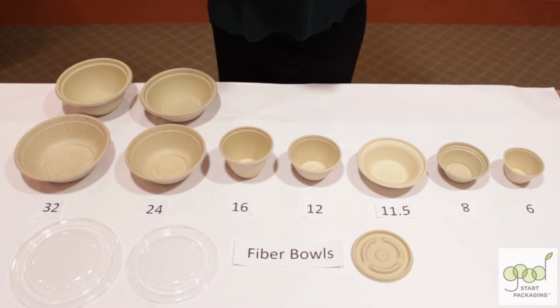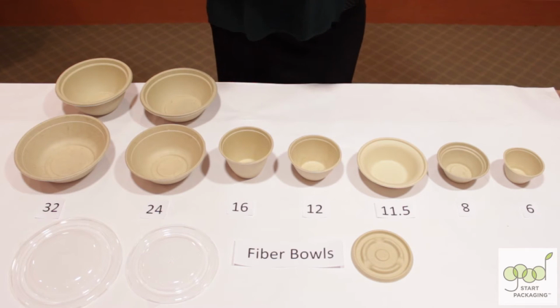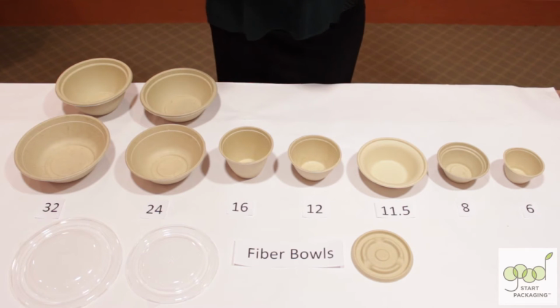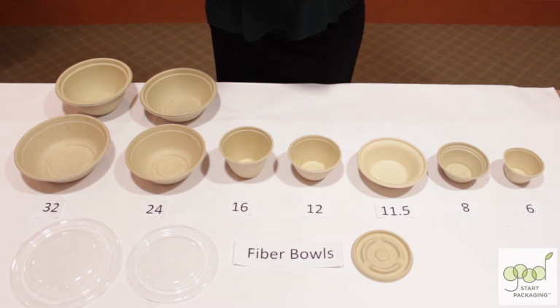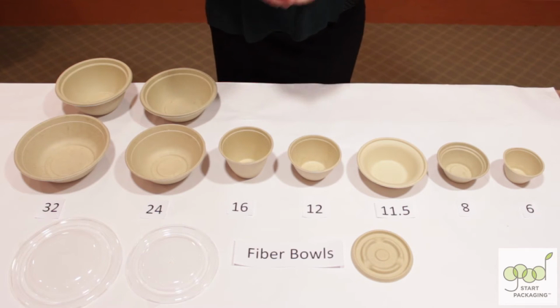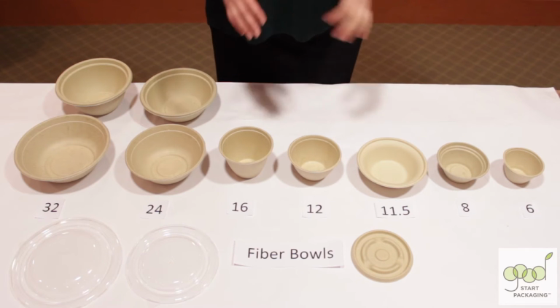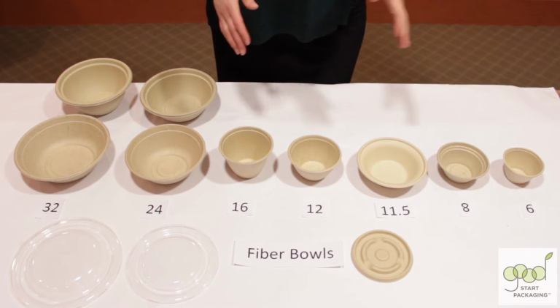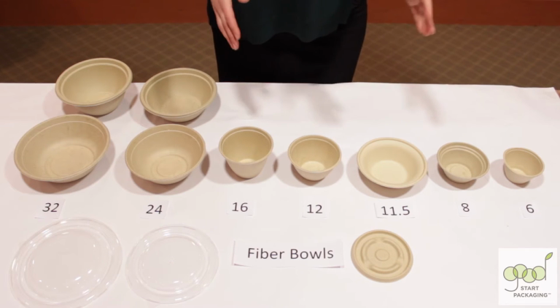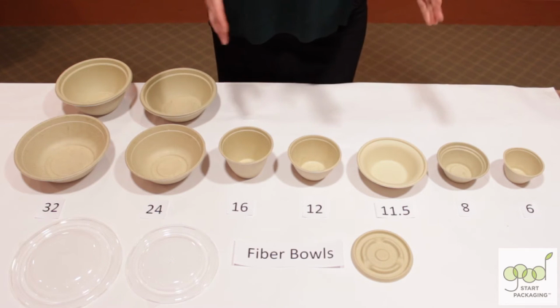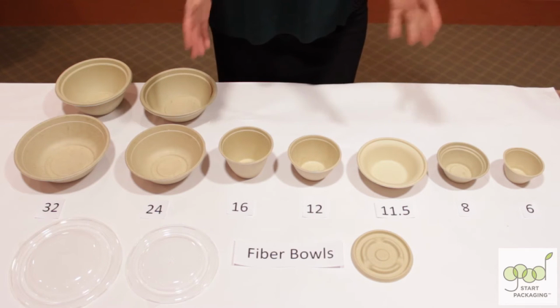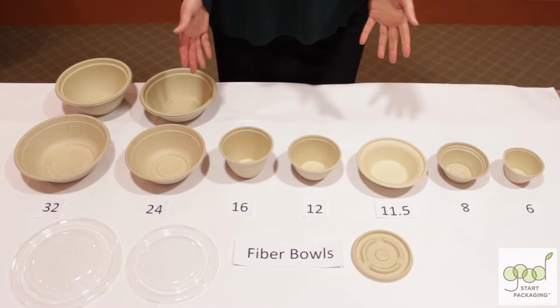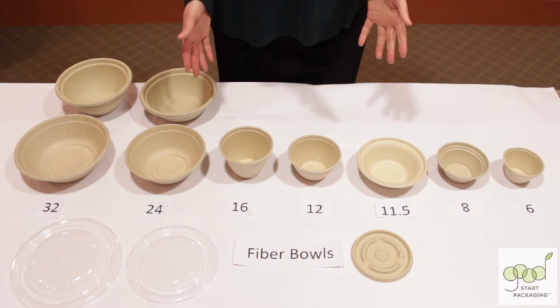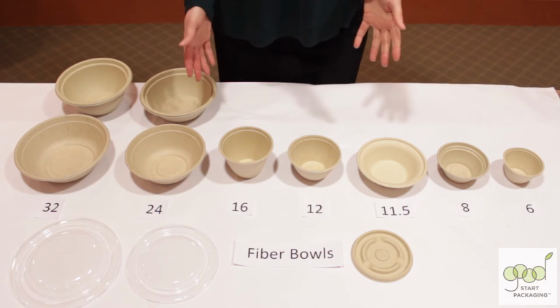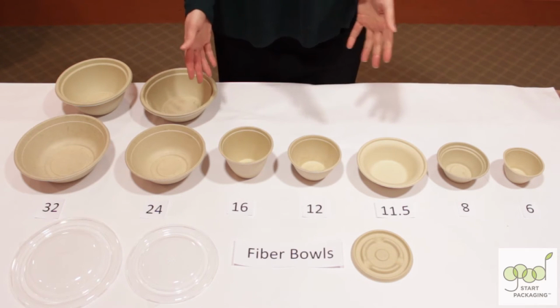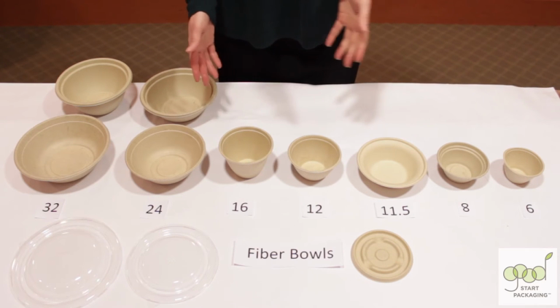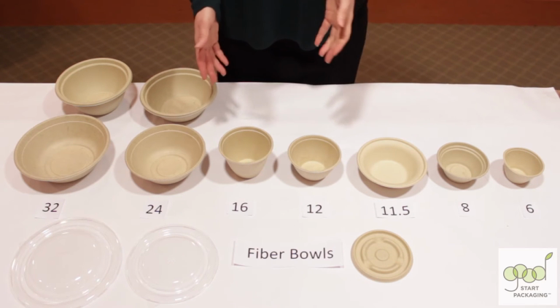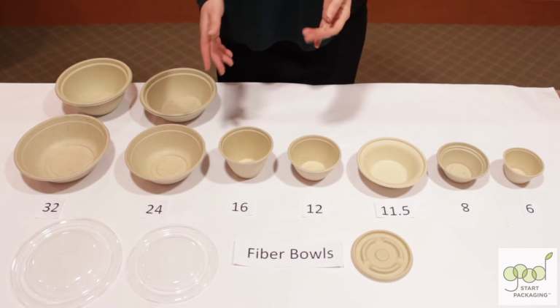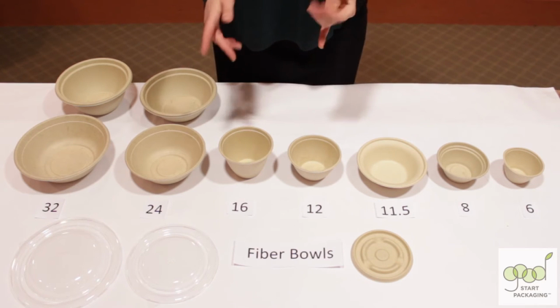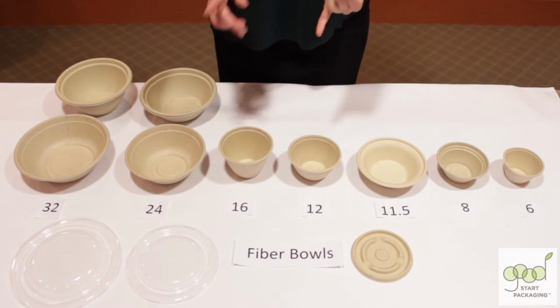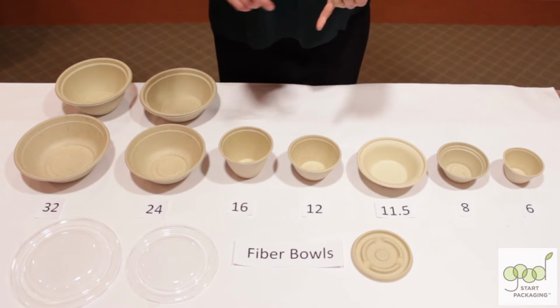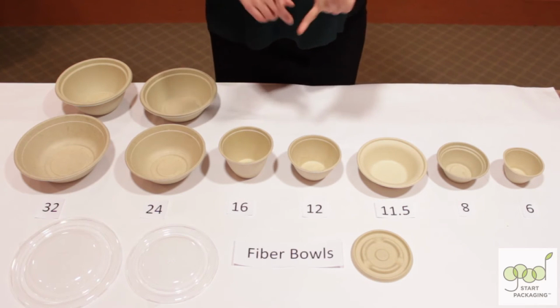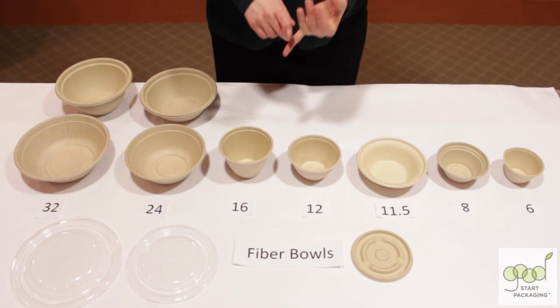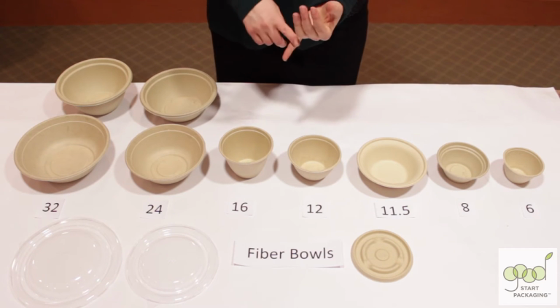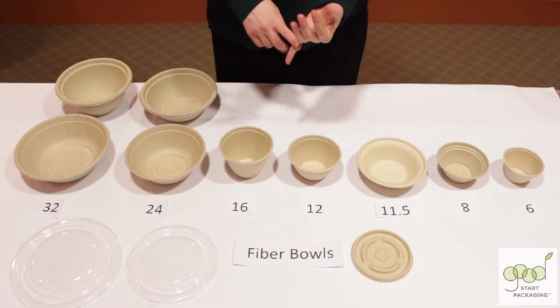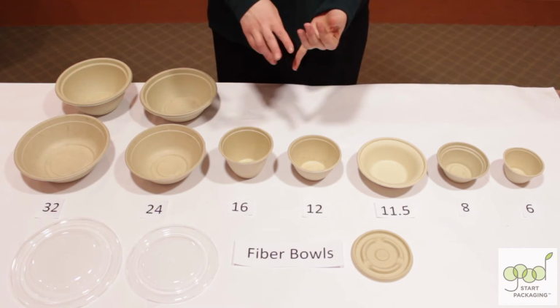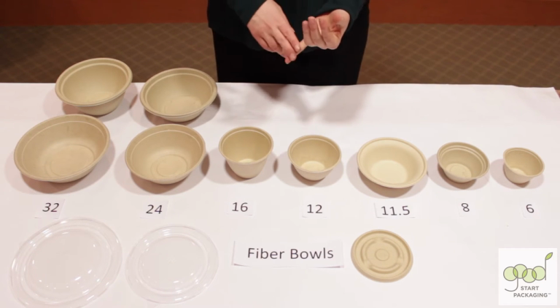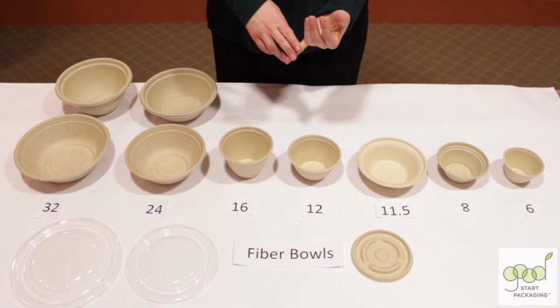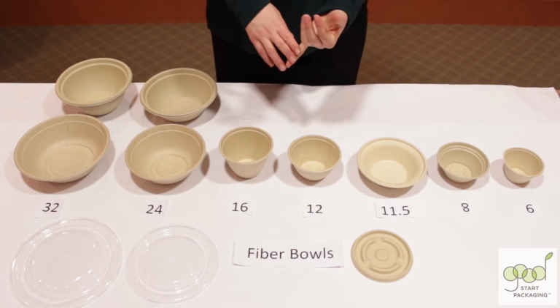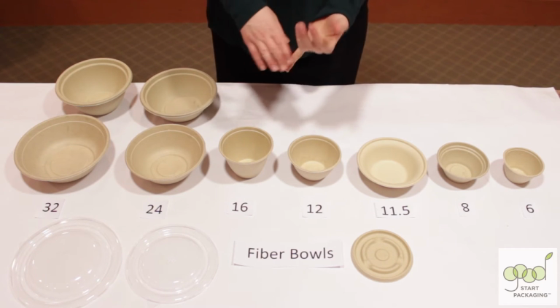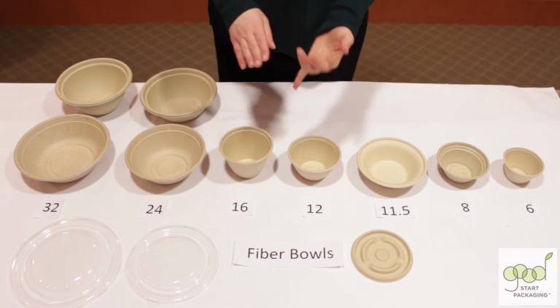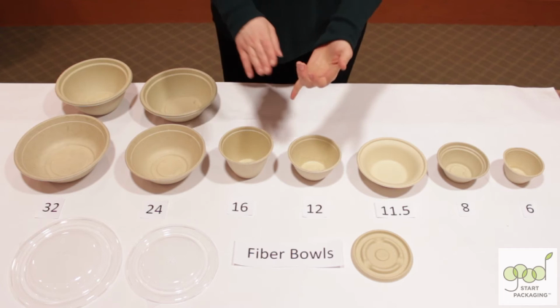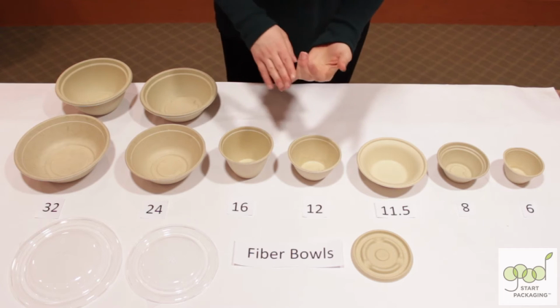They can withstand boiling temperatures and they can go in the freezer, fridge, or microwave.